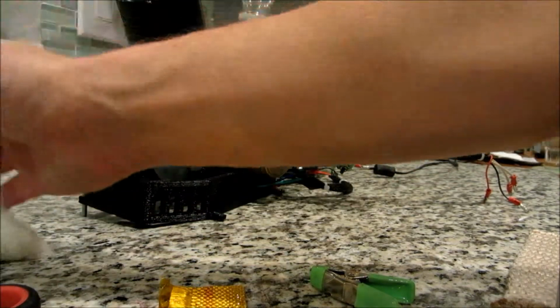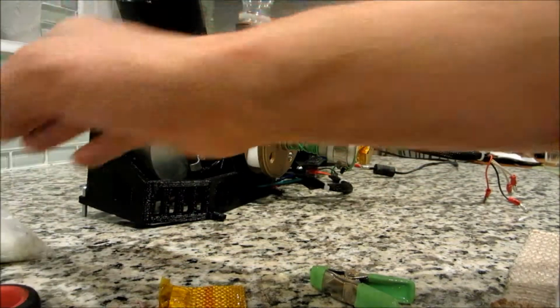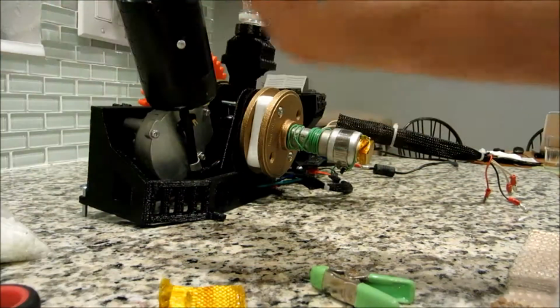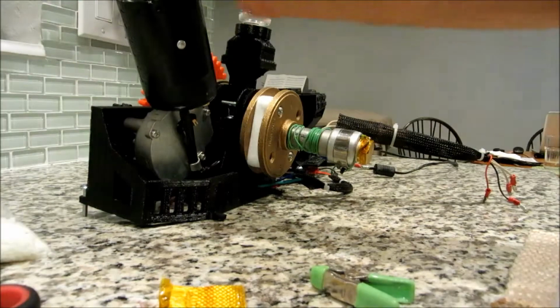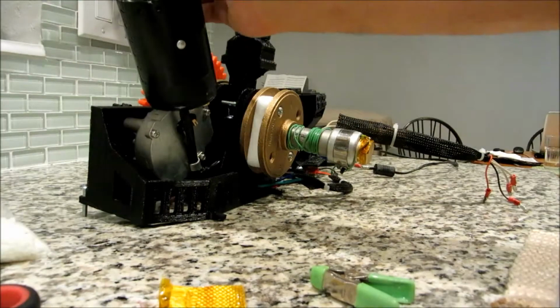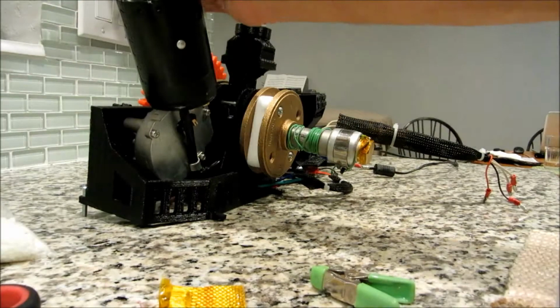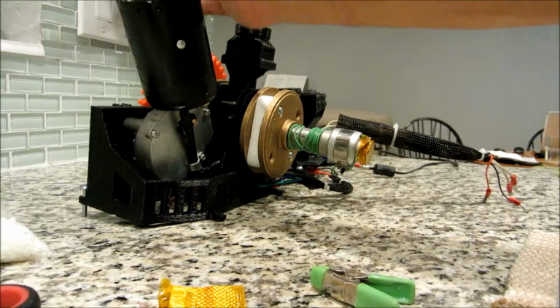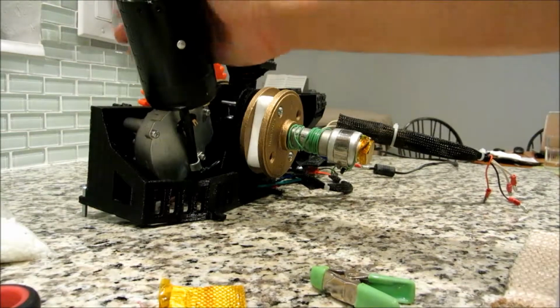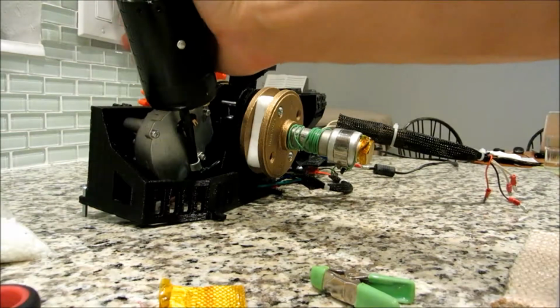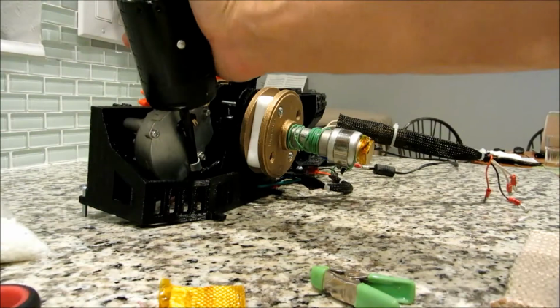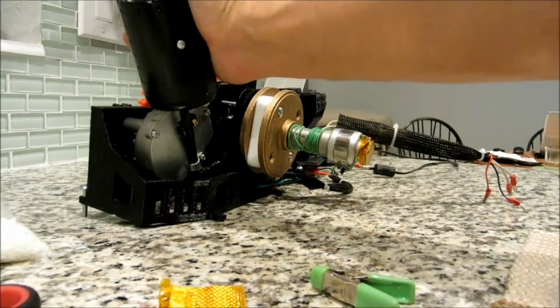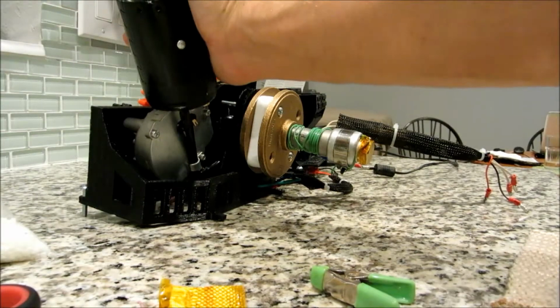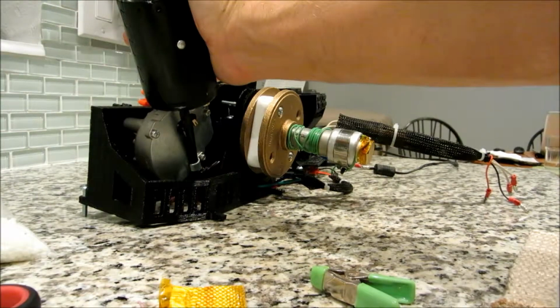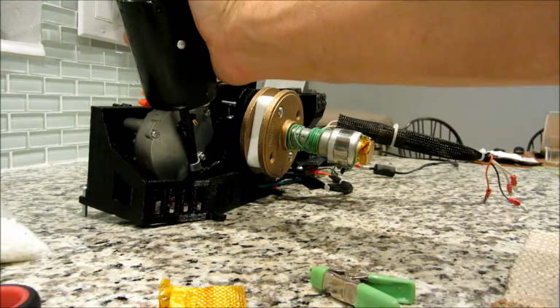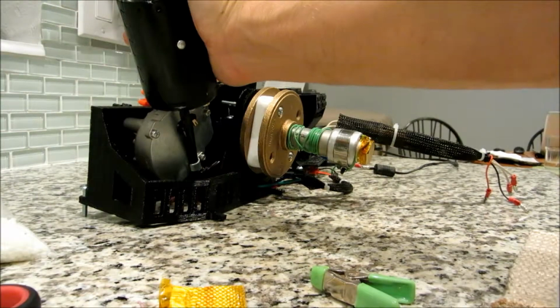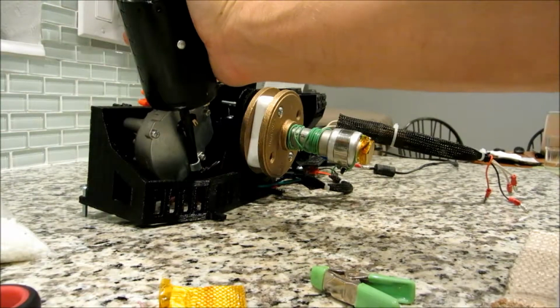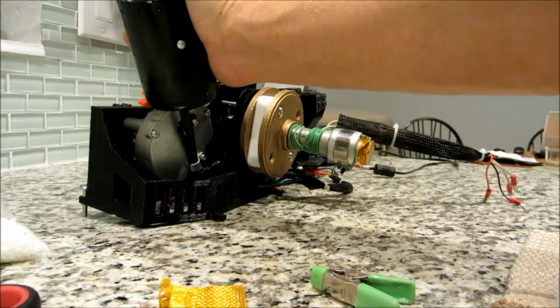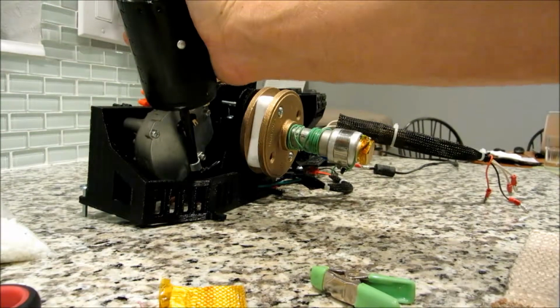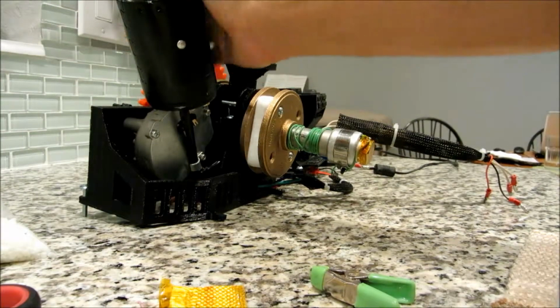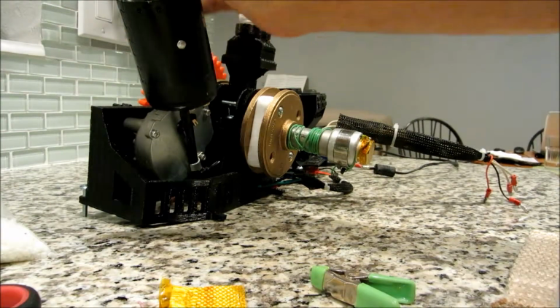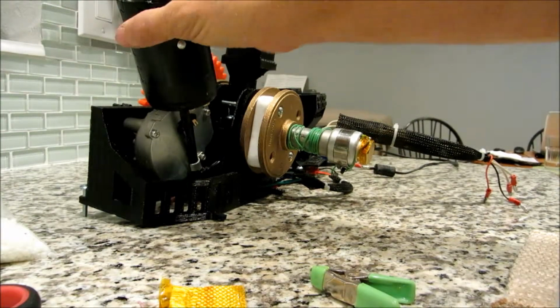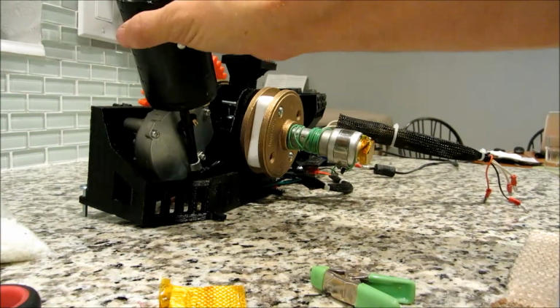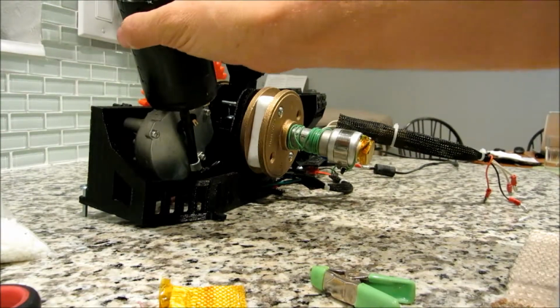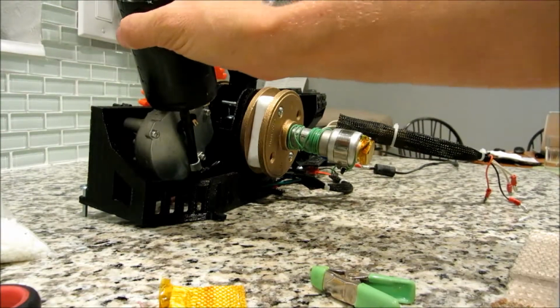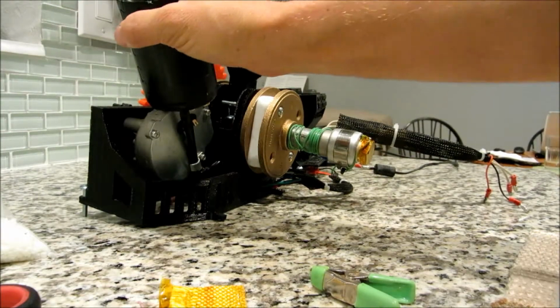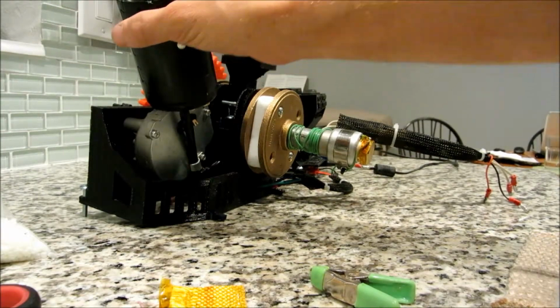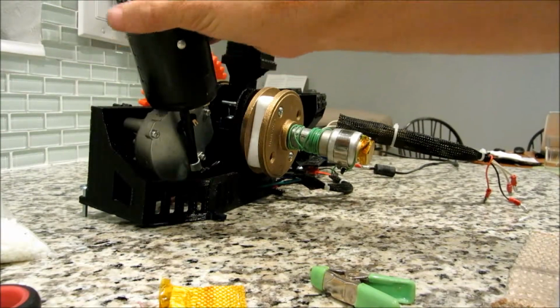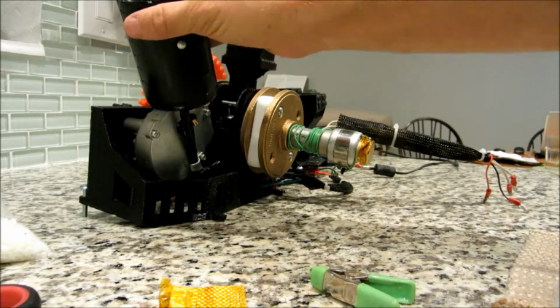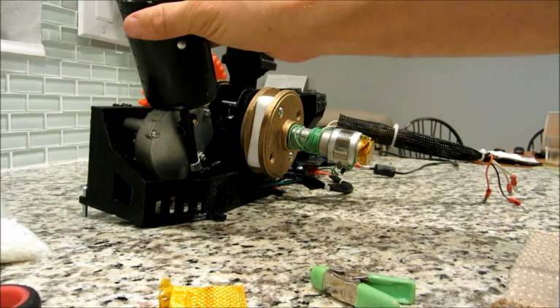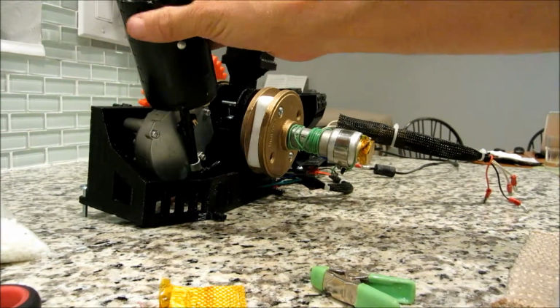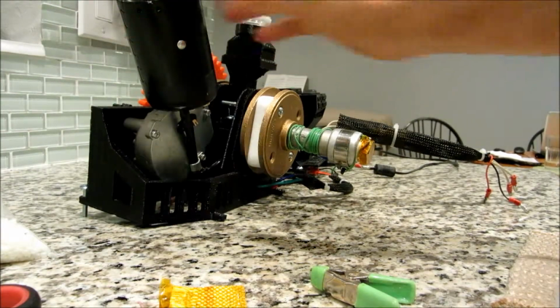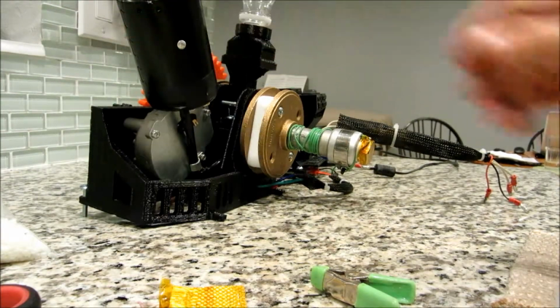The other thing is, when you're running it dry, the motor's going to get pretty toasty to the touch, so be careful when you're touching that.